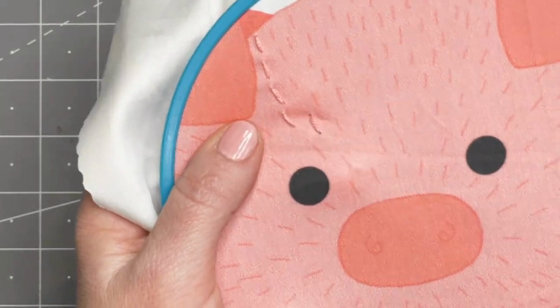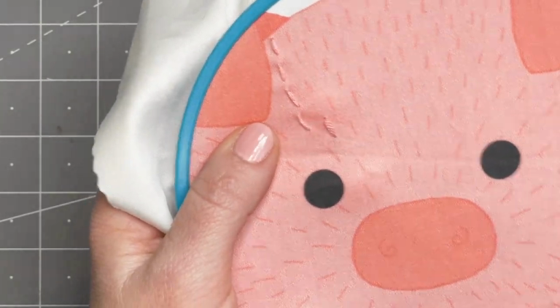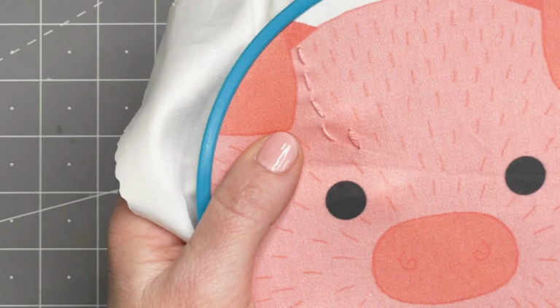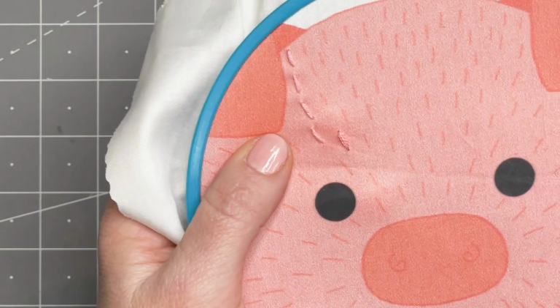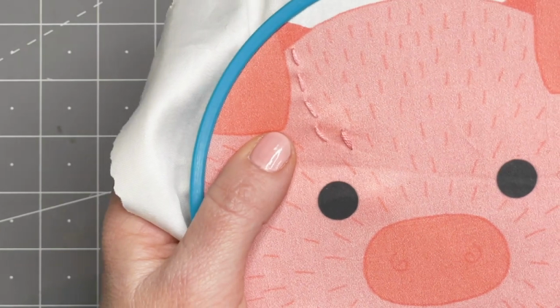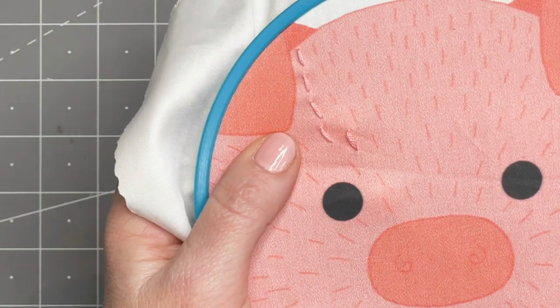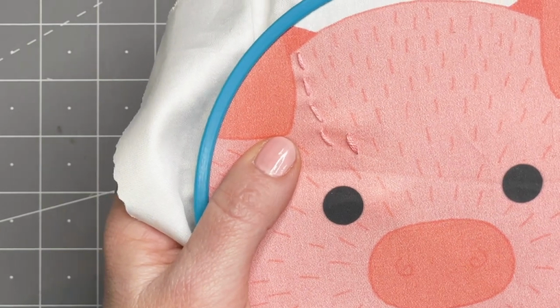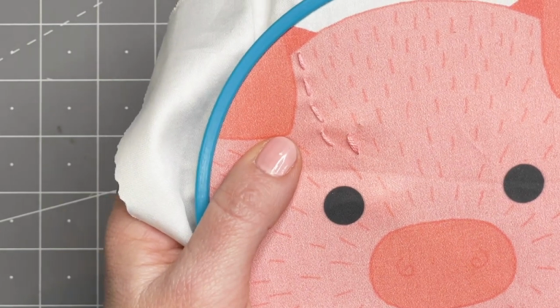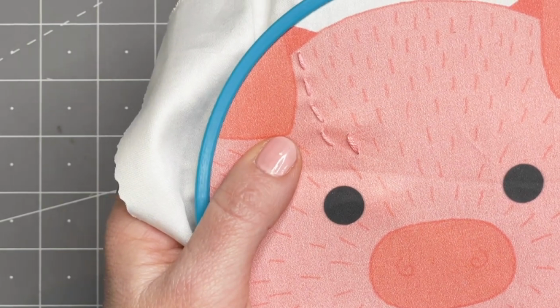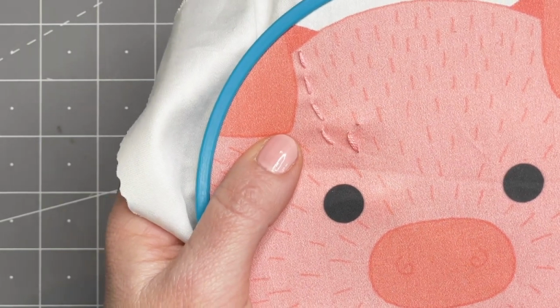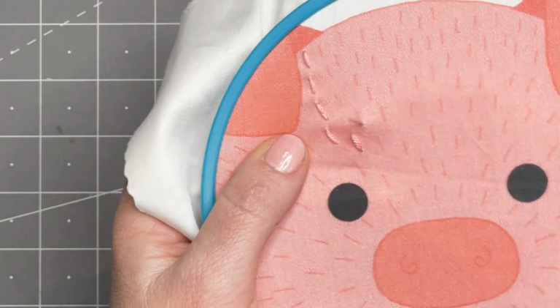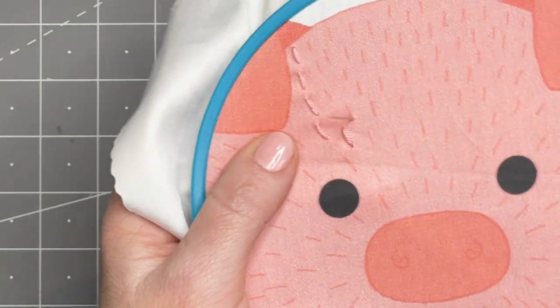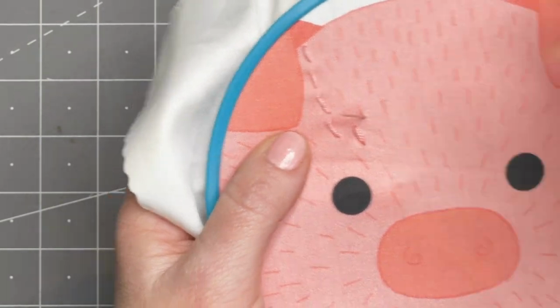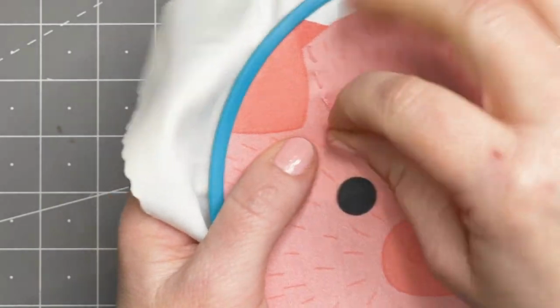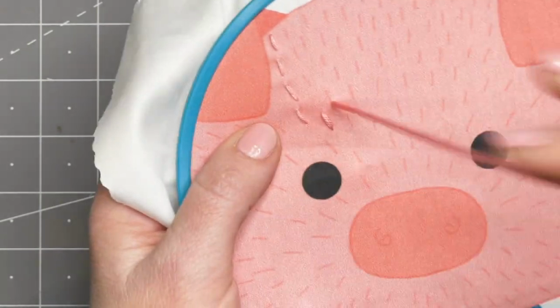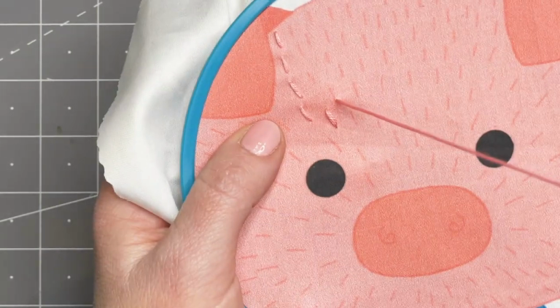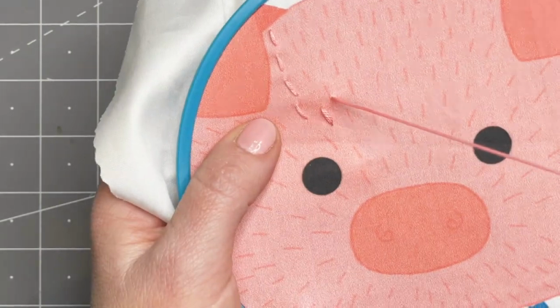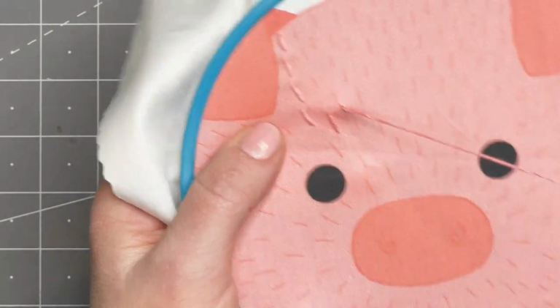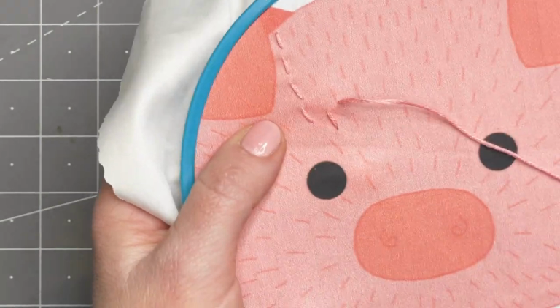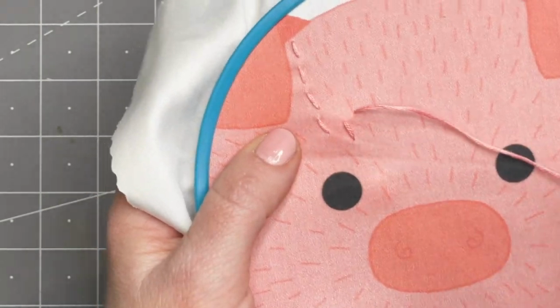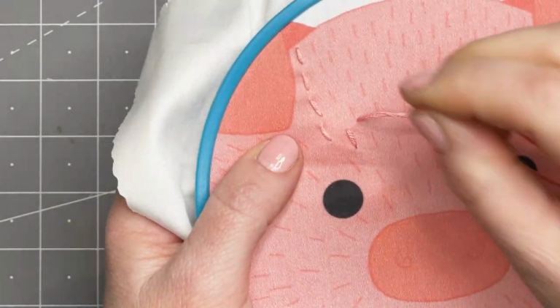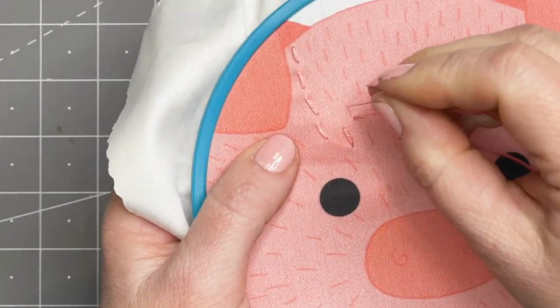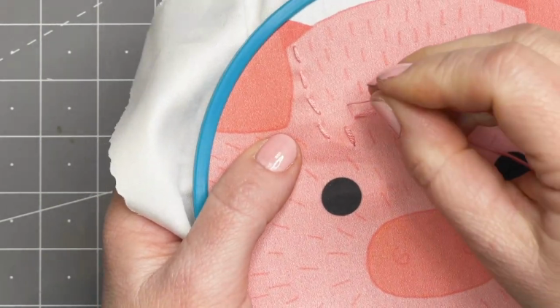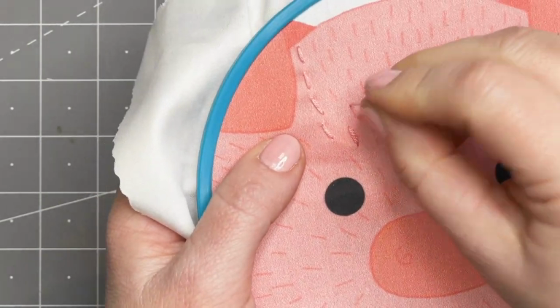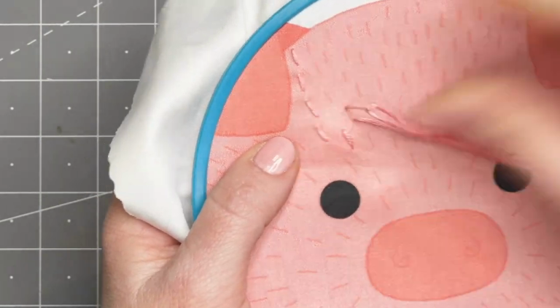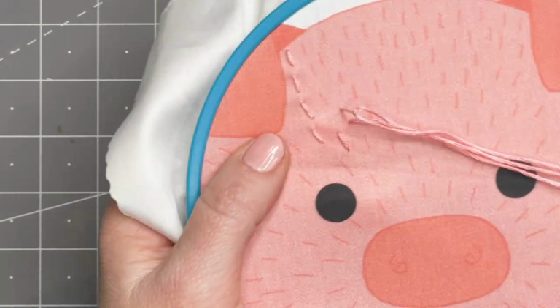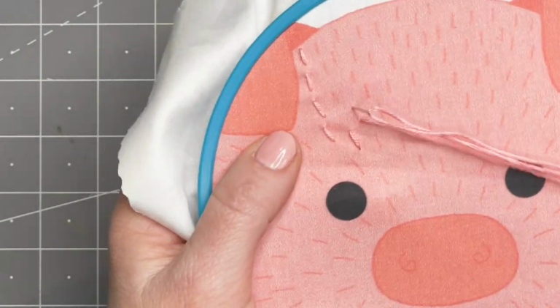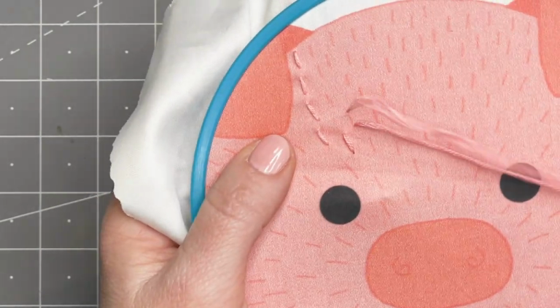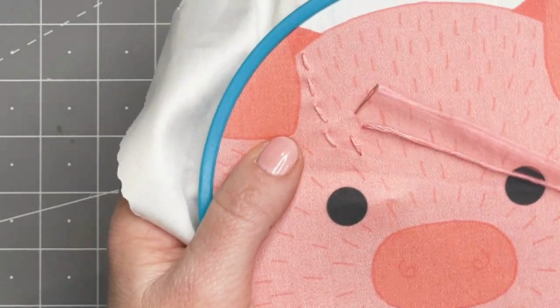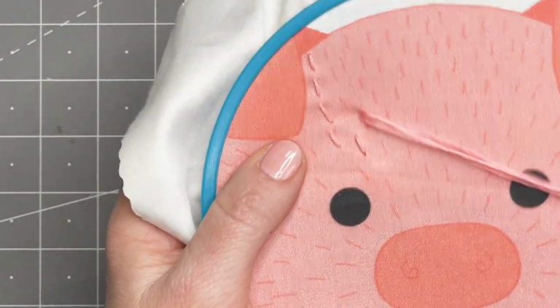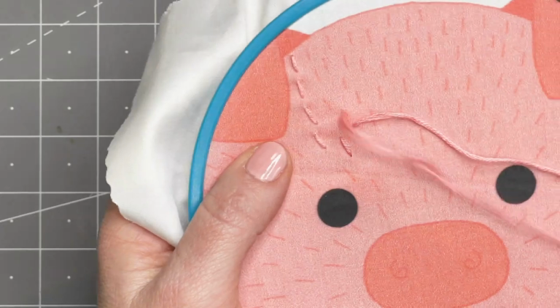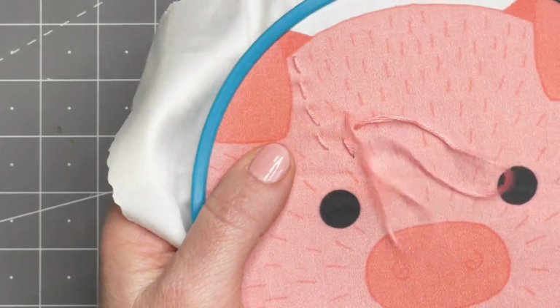Subscribe to my channel for more tutorials and Crafty Creatures walkthroughs. Happy stitching!